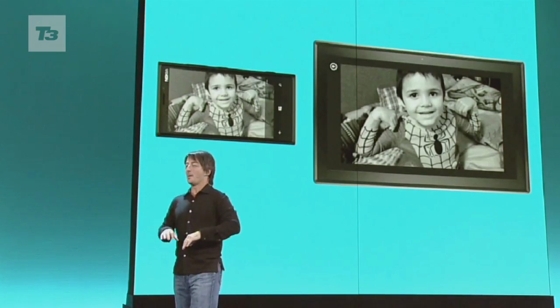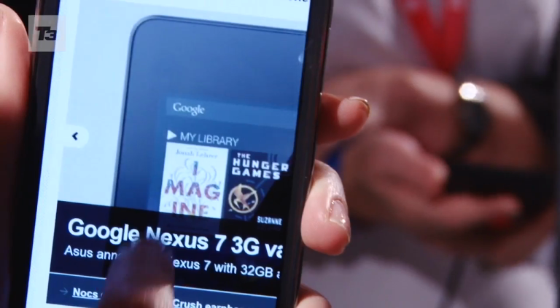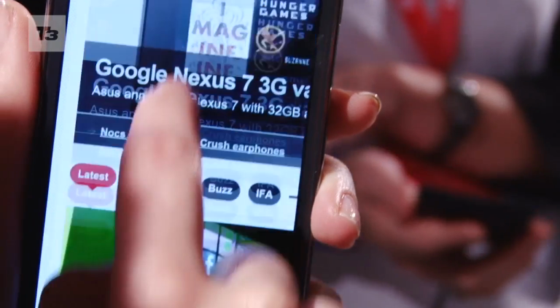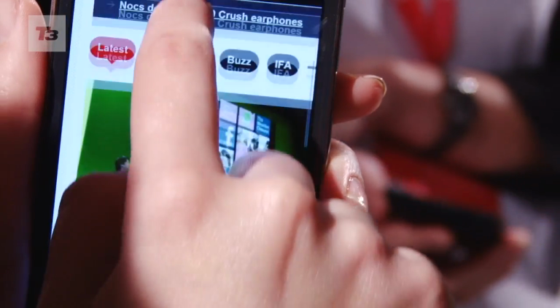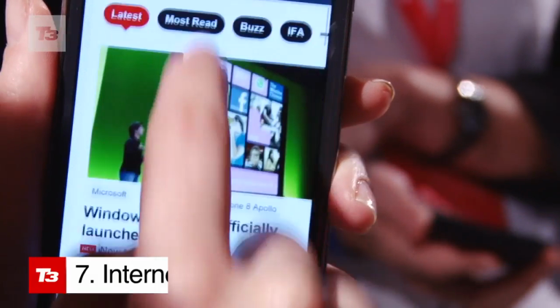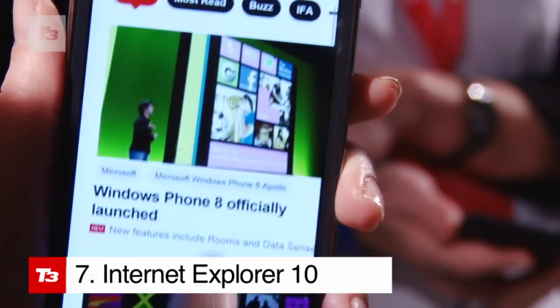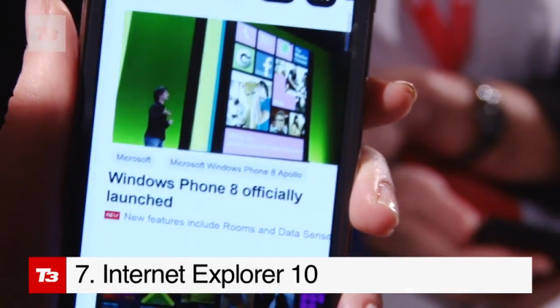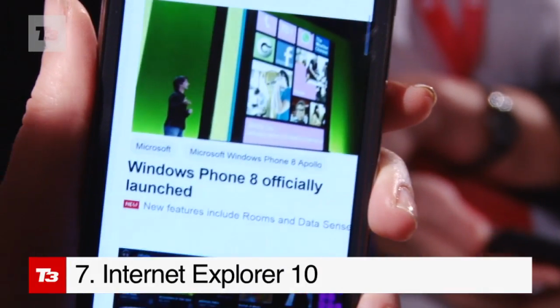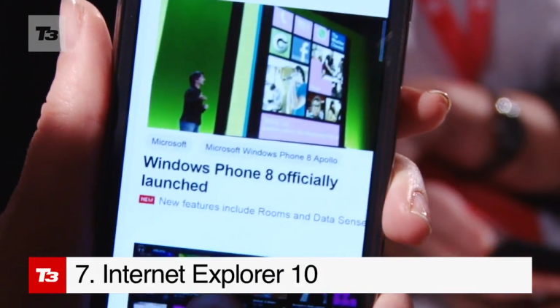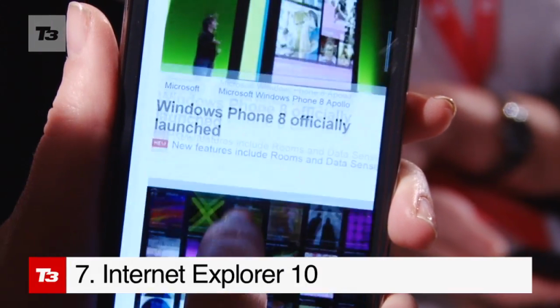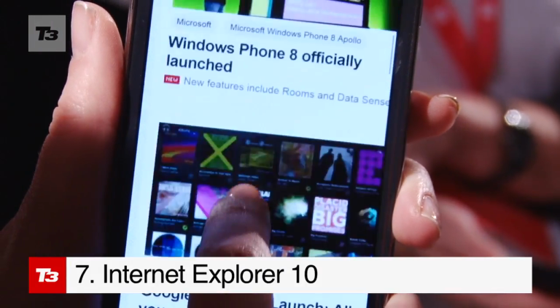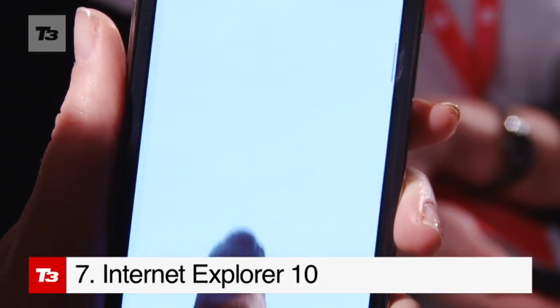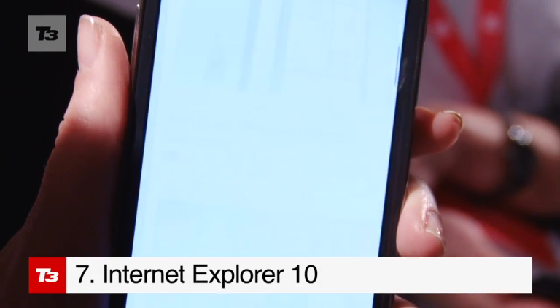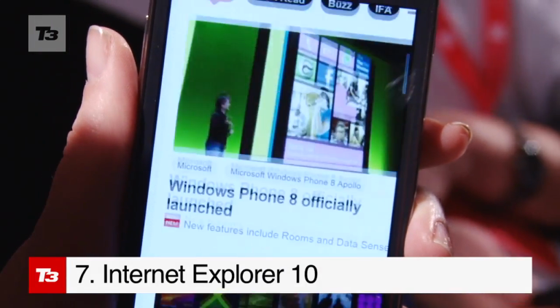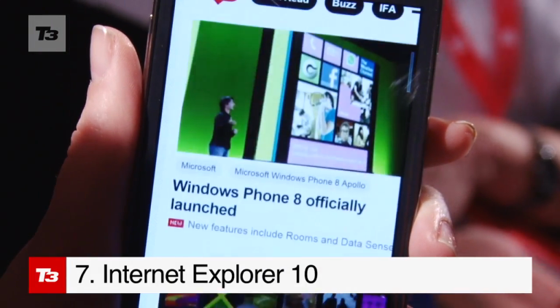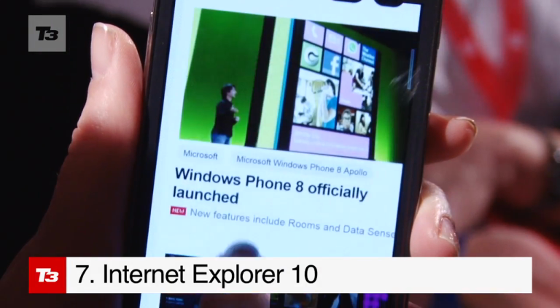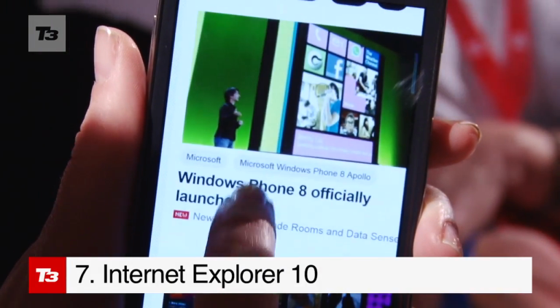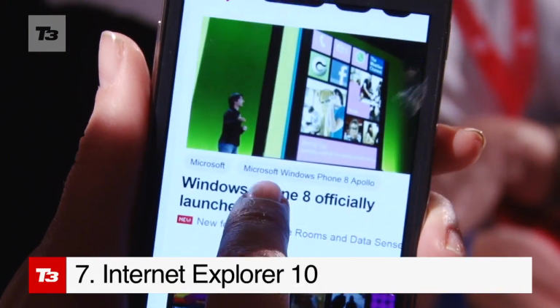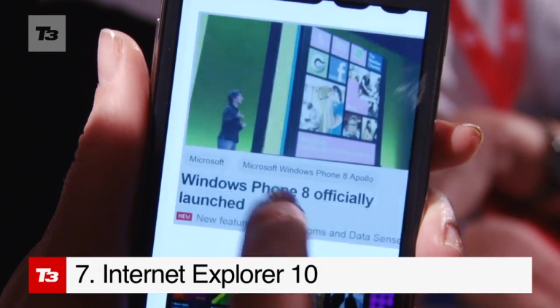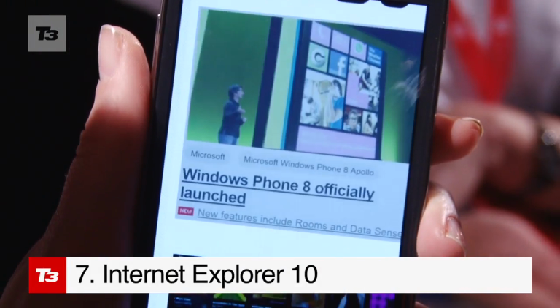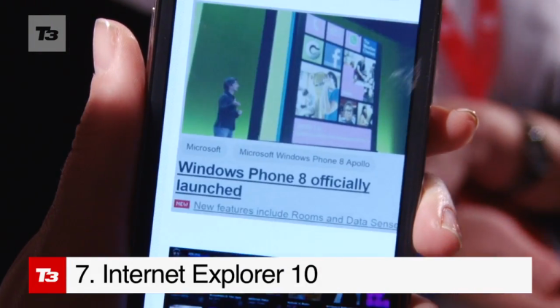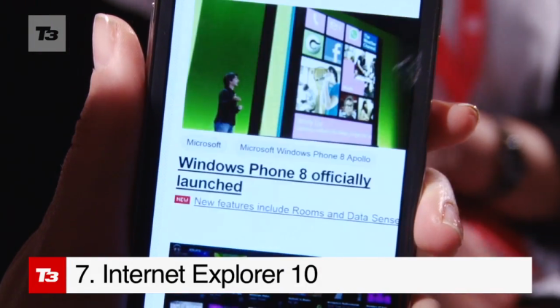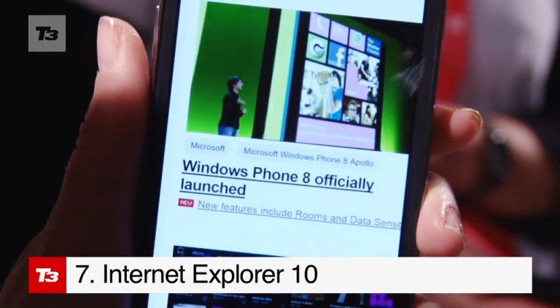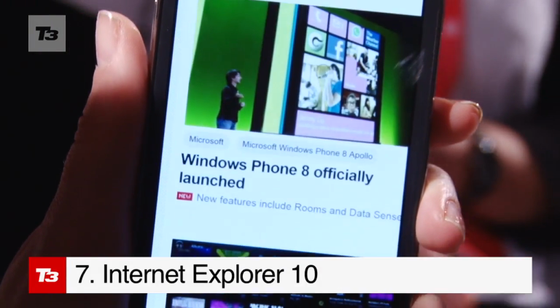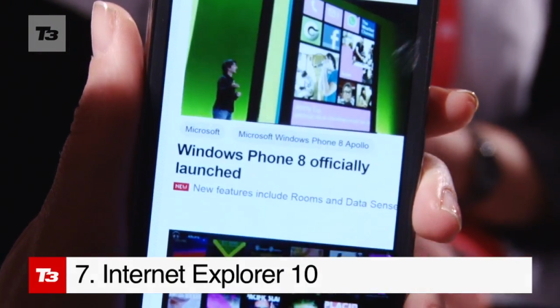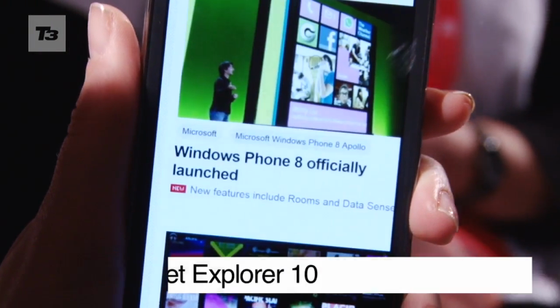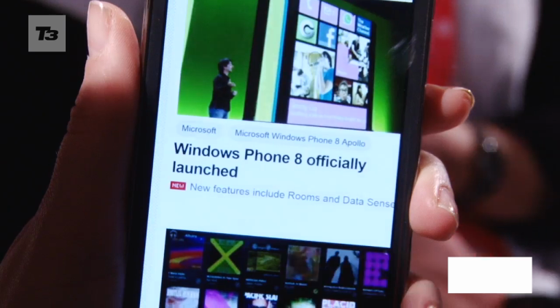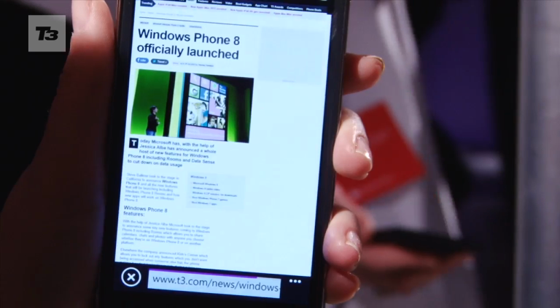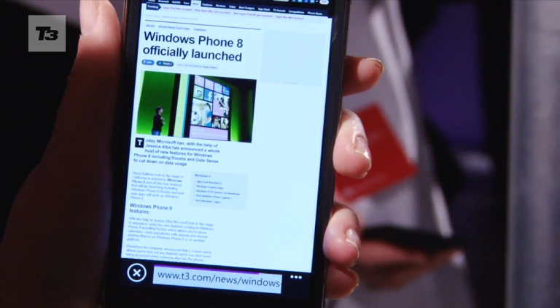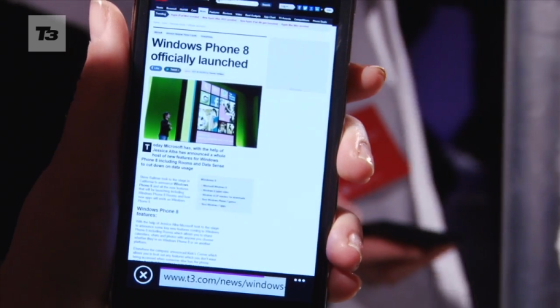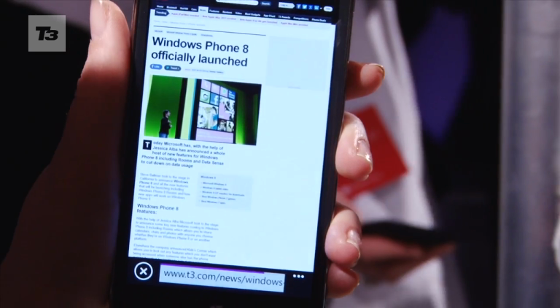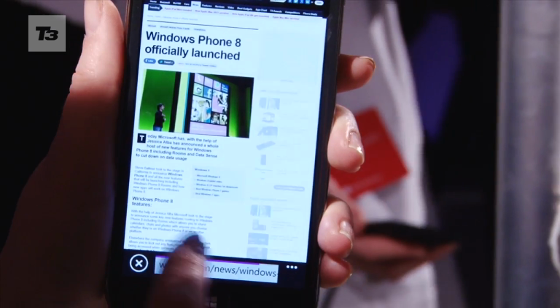The new Internet Explorer 10 comes with a phishing filter and SmartScreen application to protect your details.